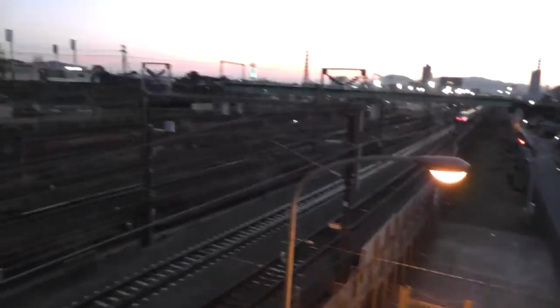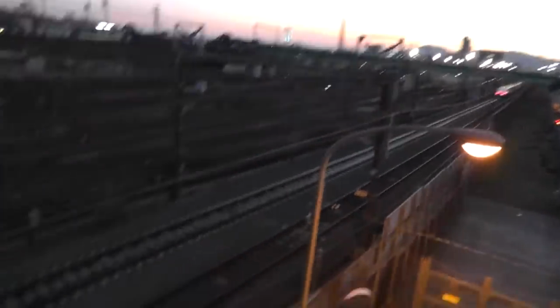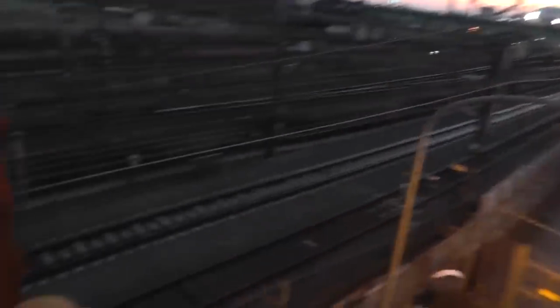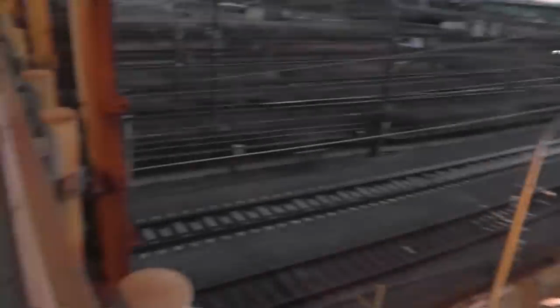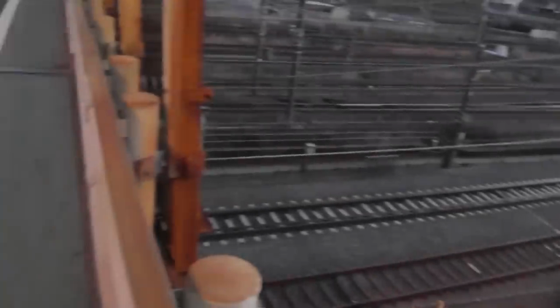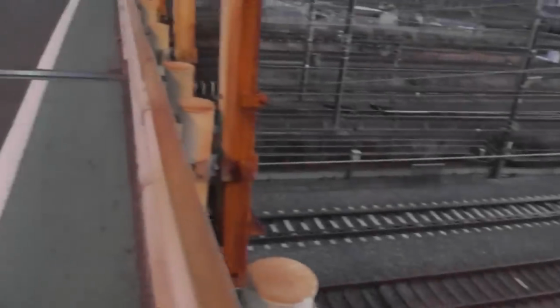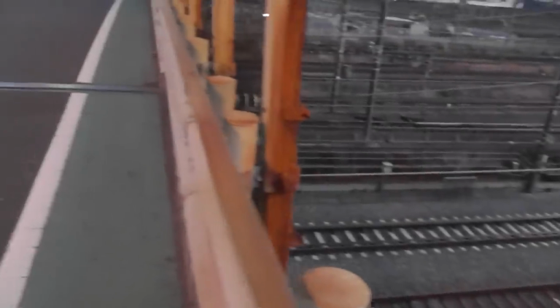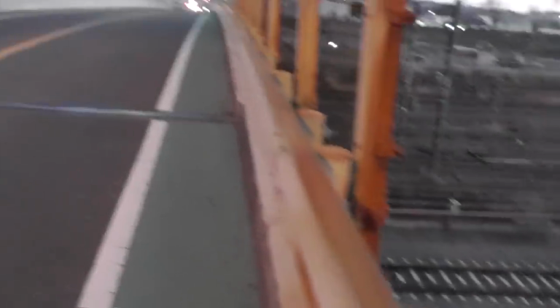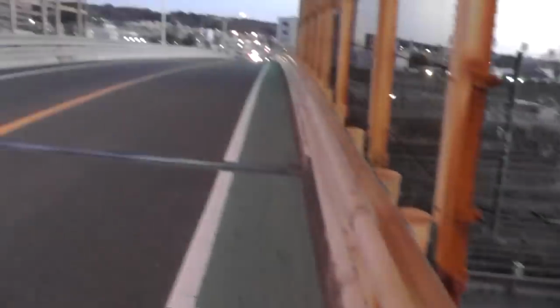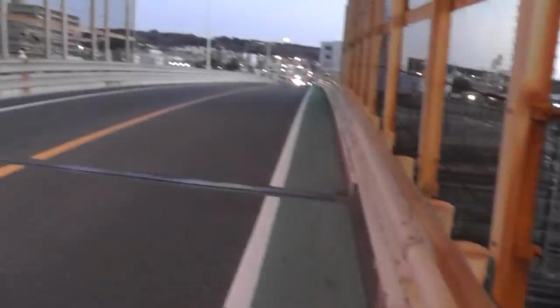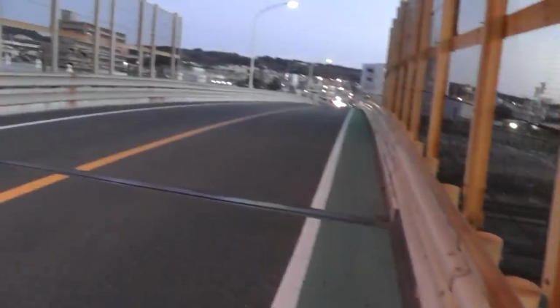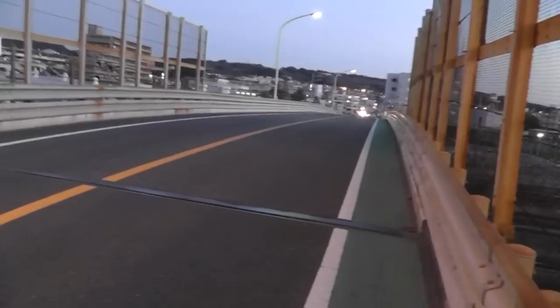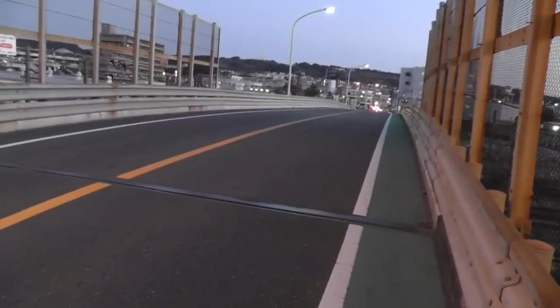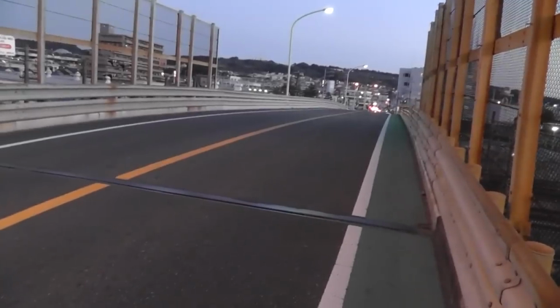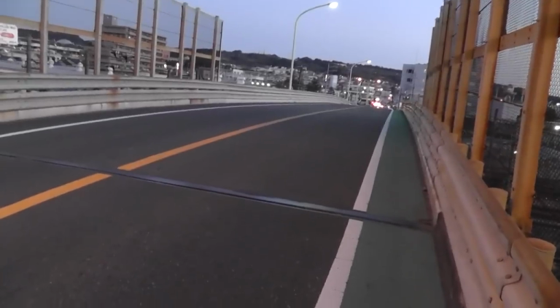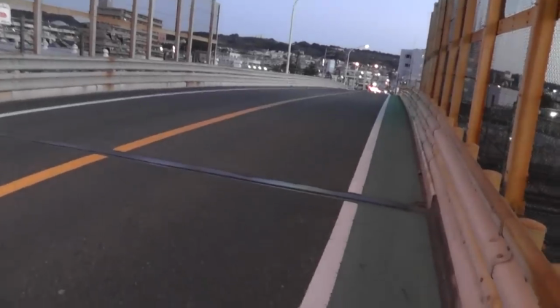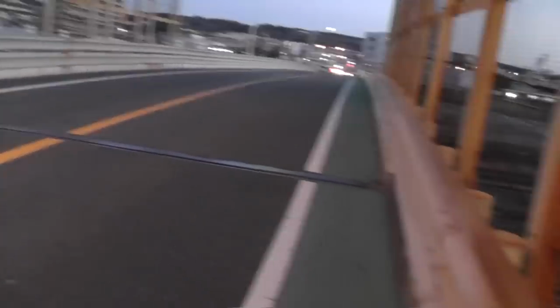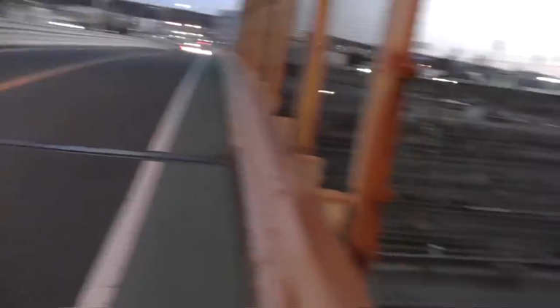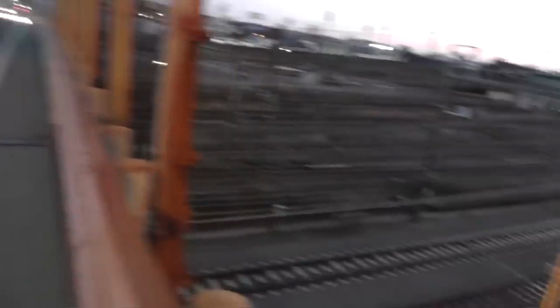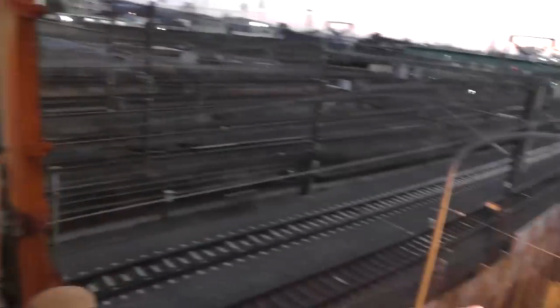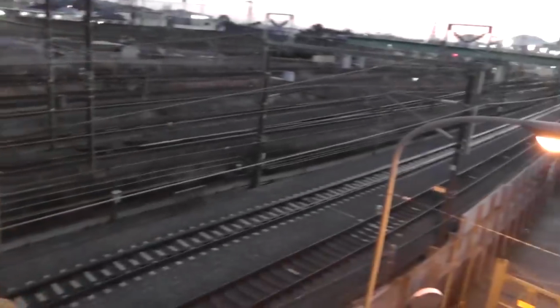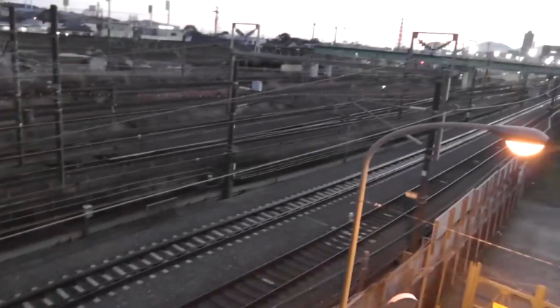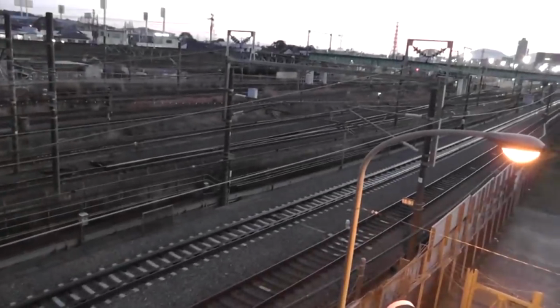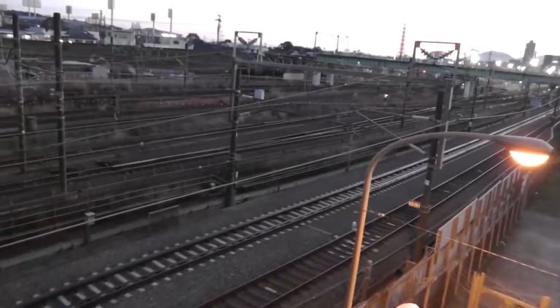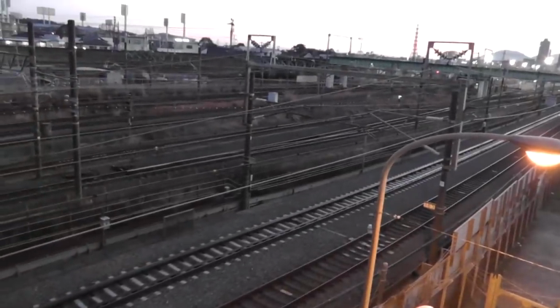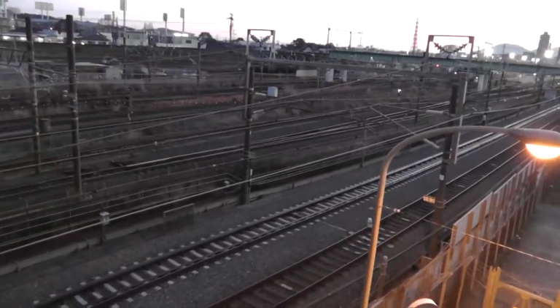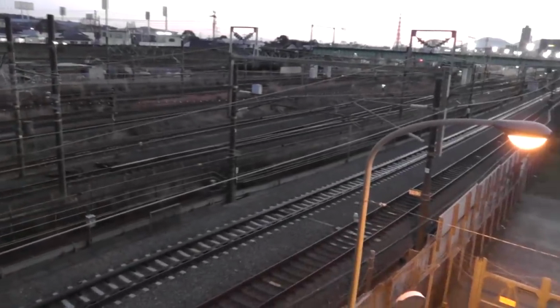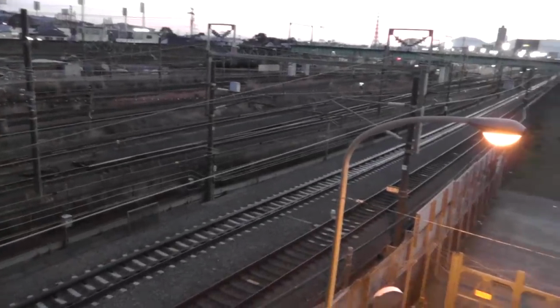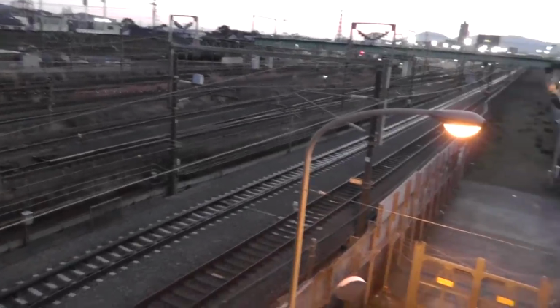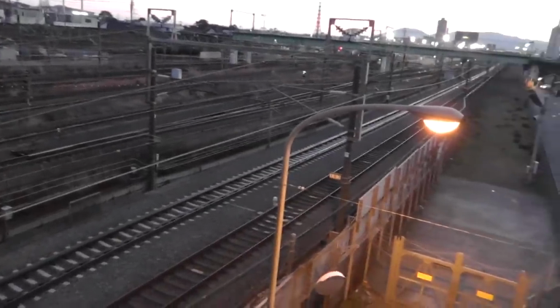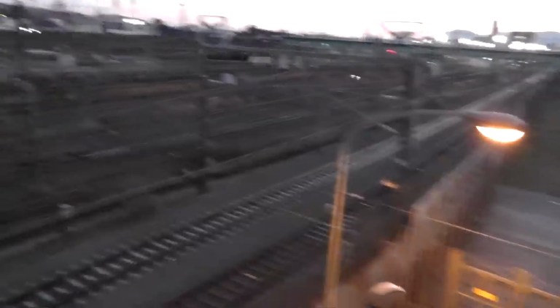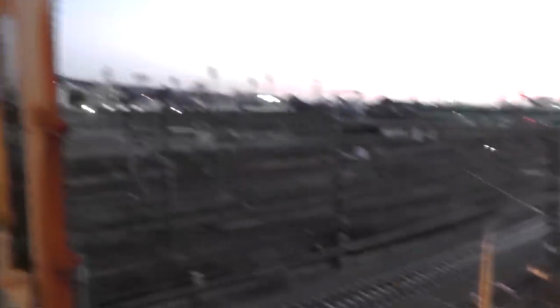Anyway, I'm on a bridge that goes over the Shinkansen tracks here. This is the main JR line here. Lots and lots of tracks.